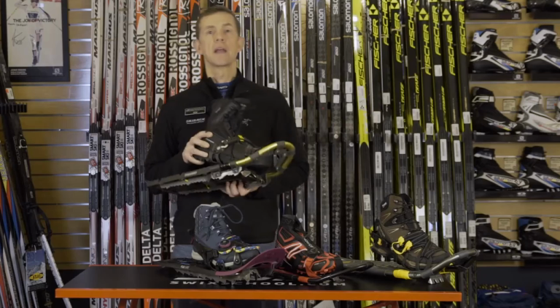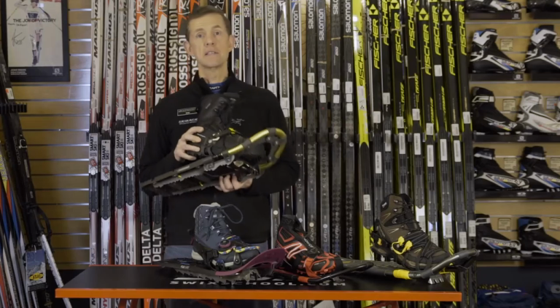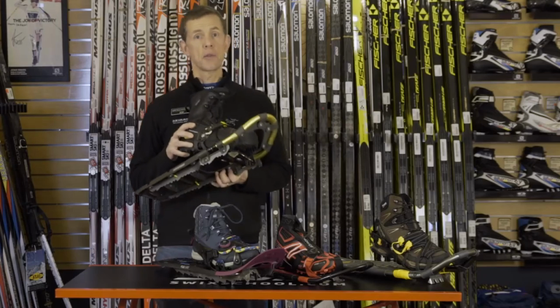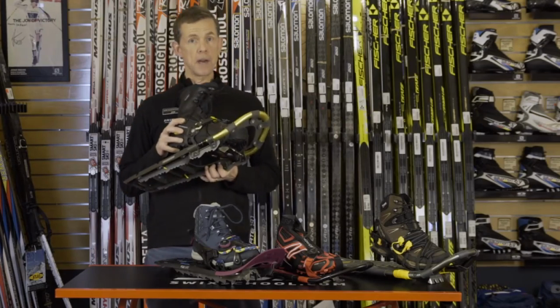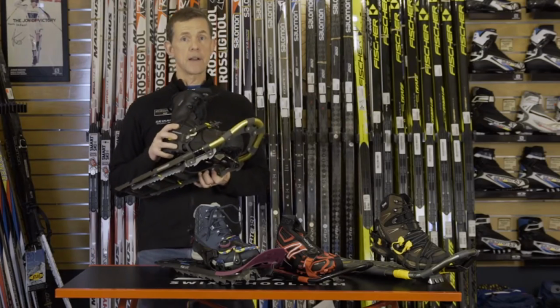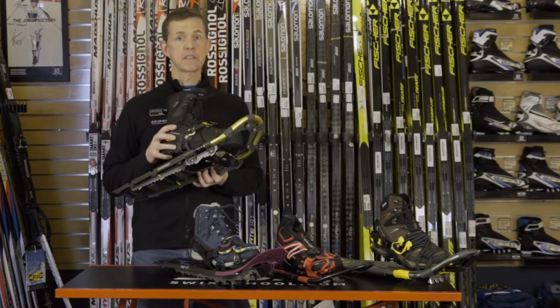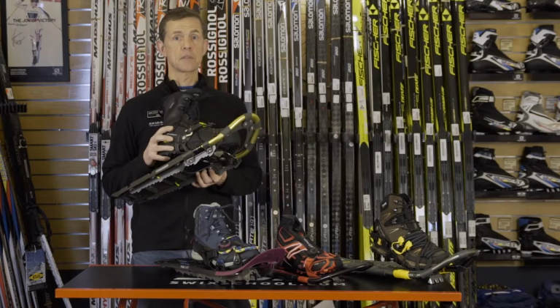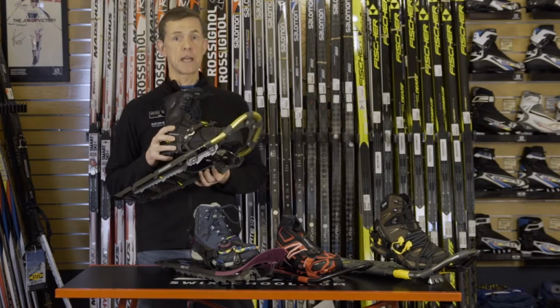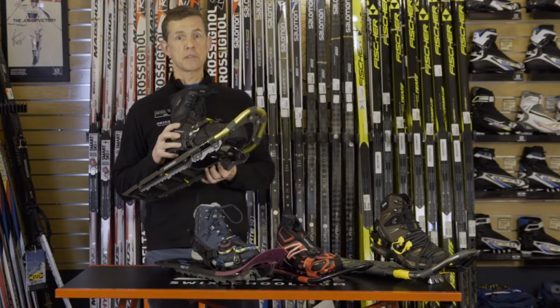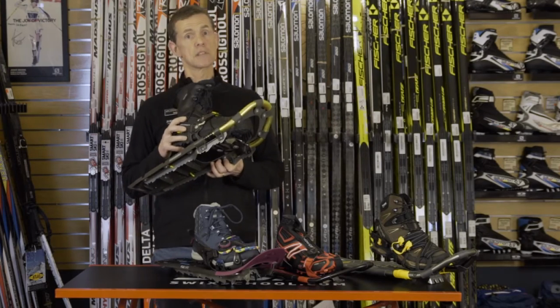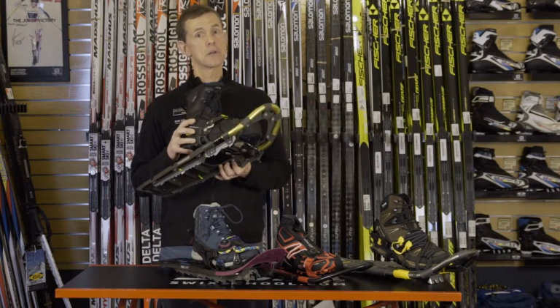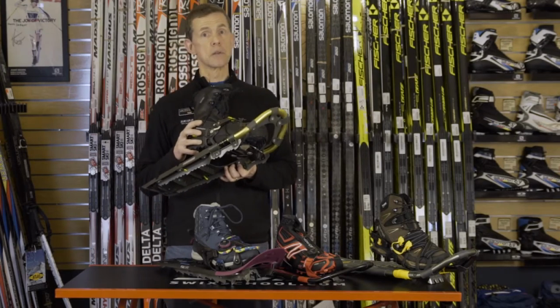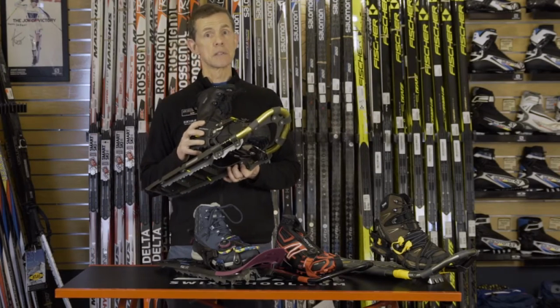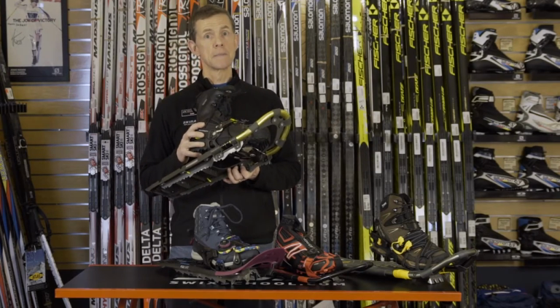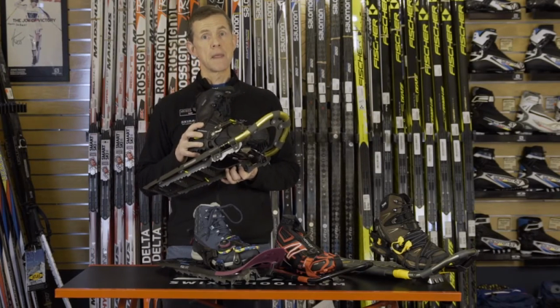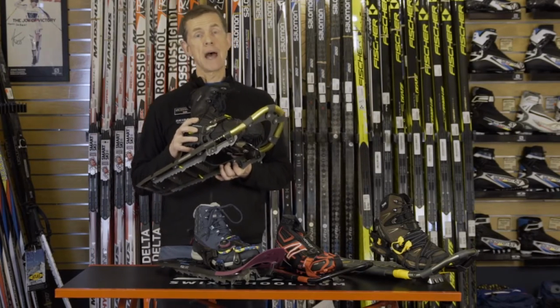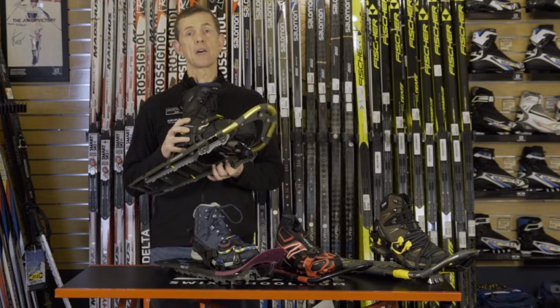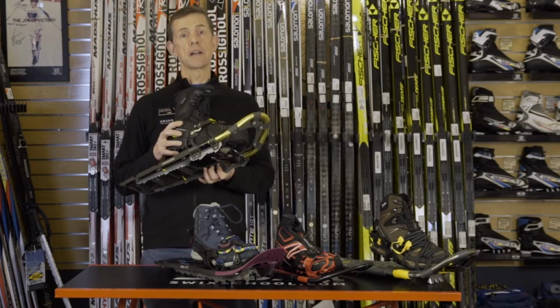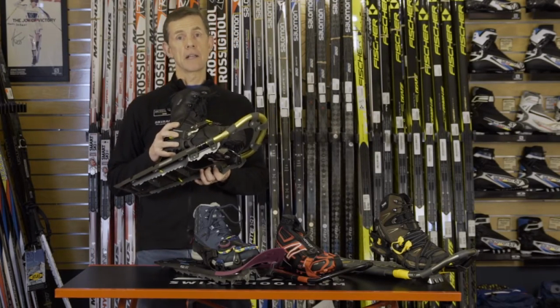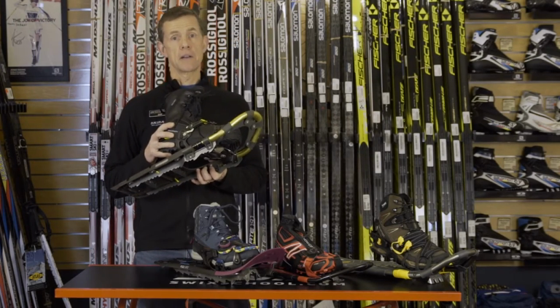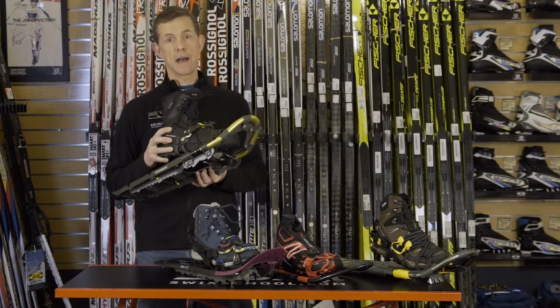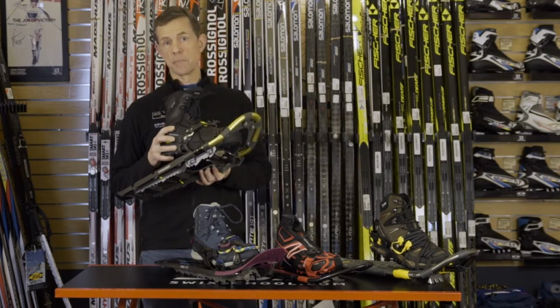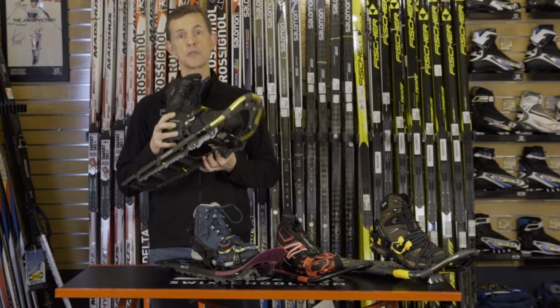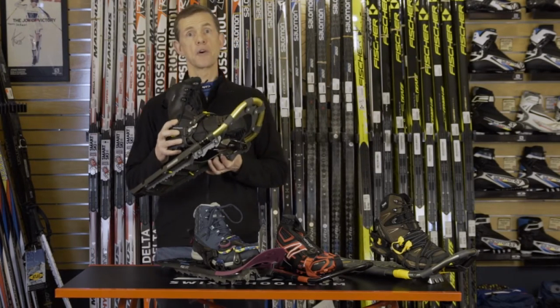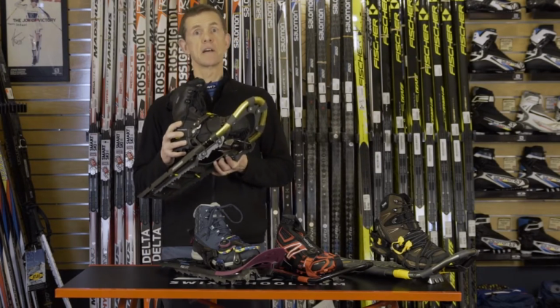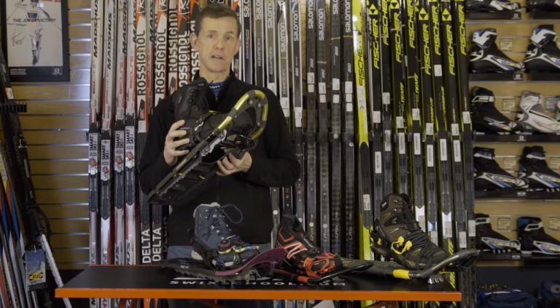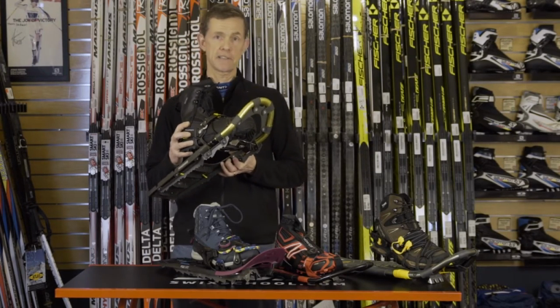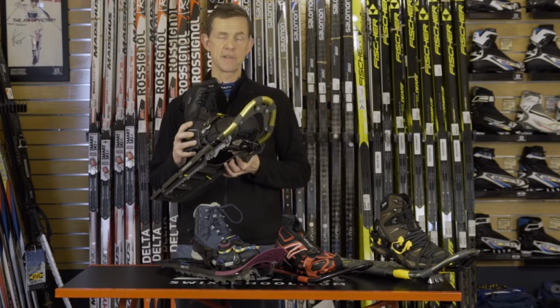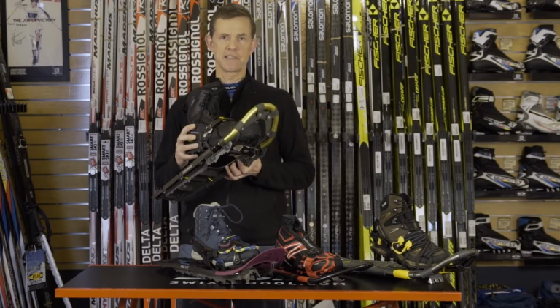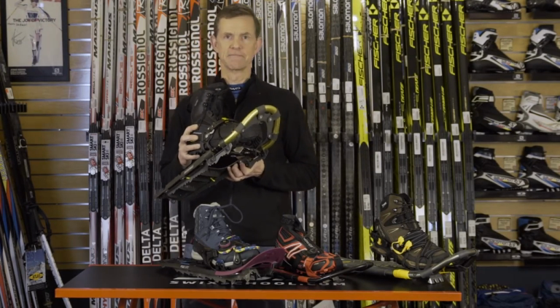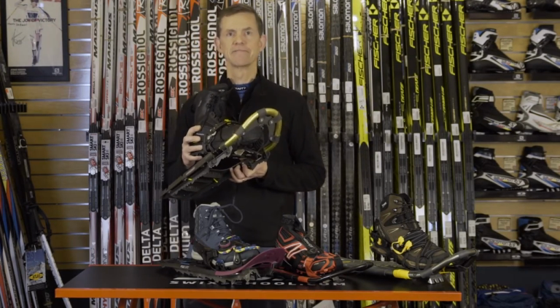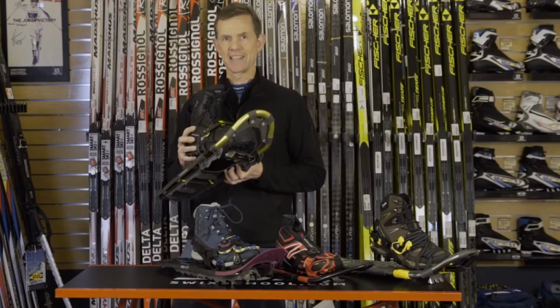So there you have several types of snowshoes that are going to allow you to have the most fun on your next adventure. Thanks!